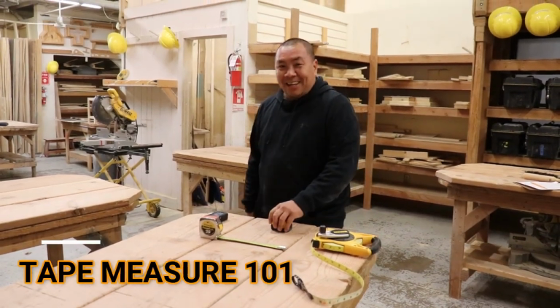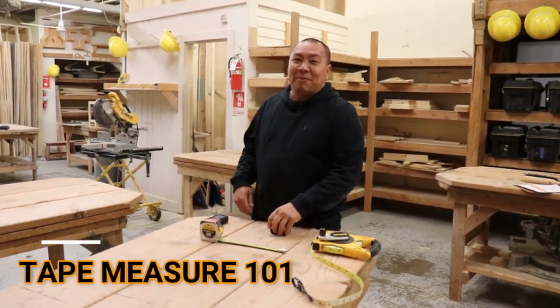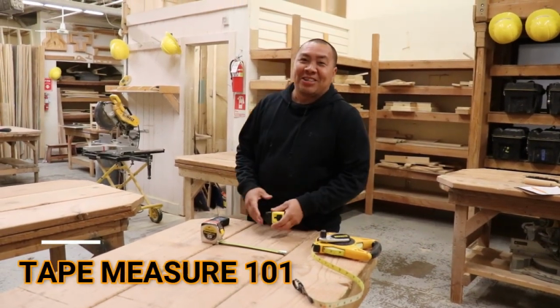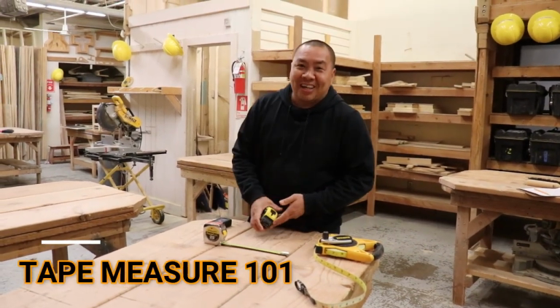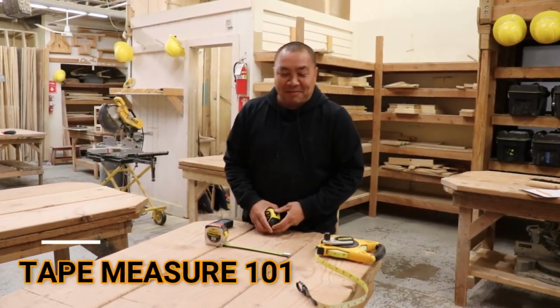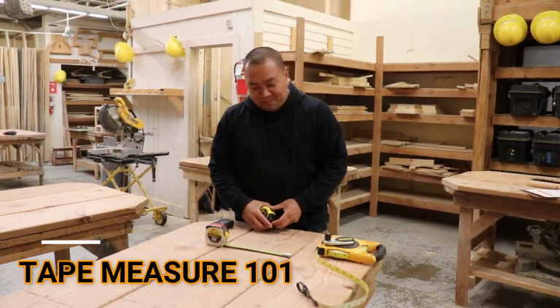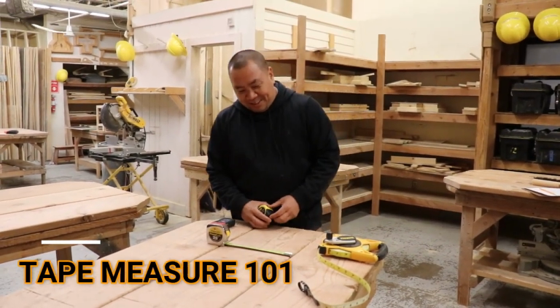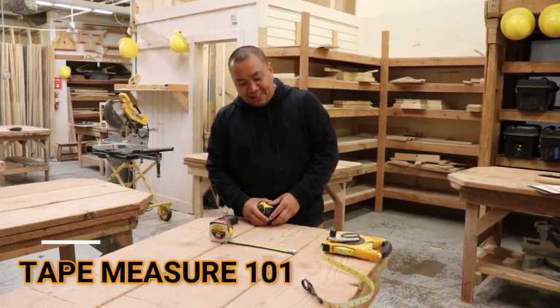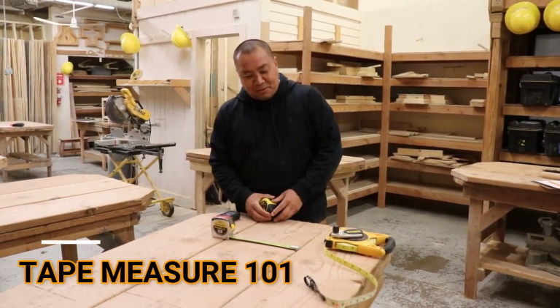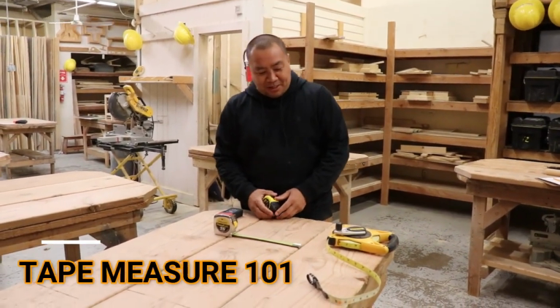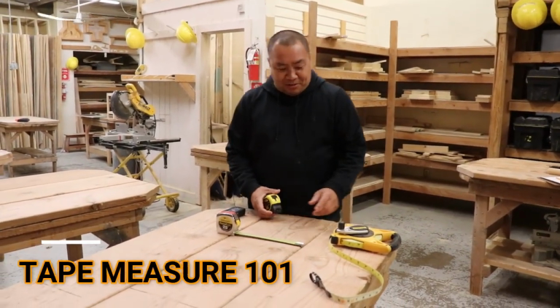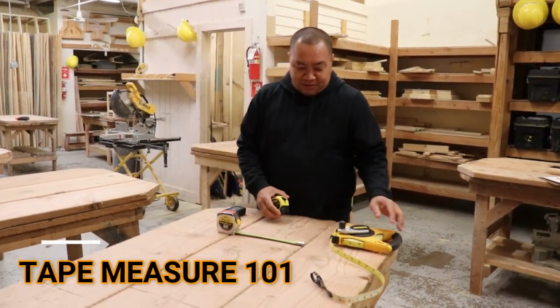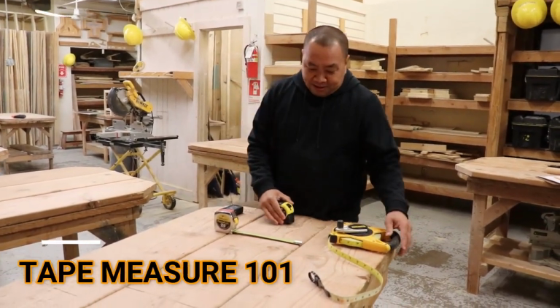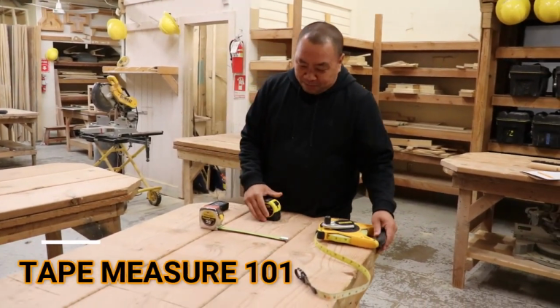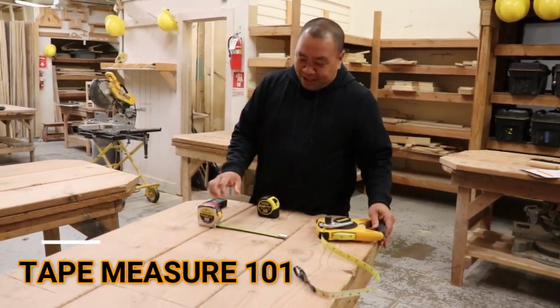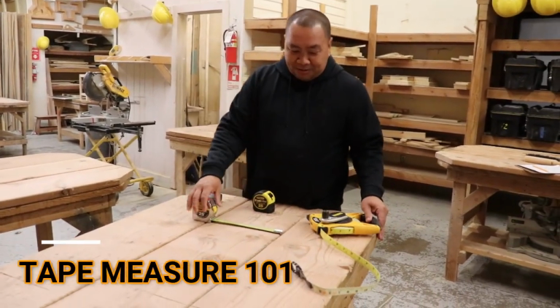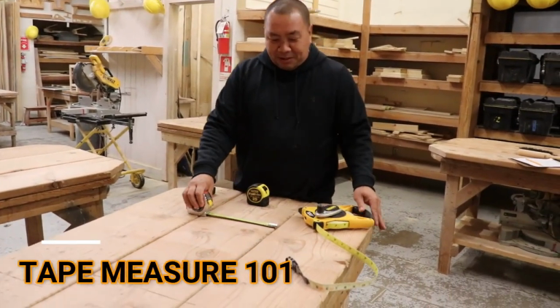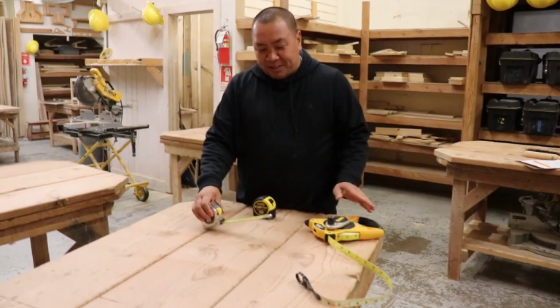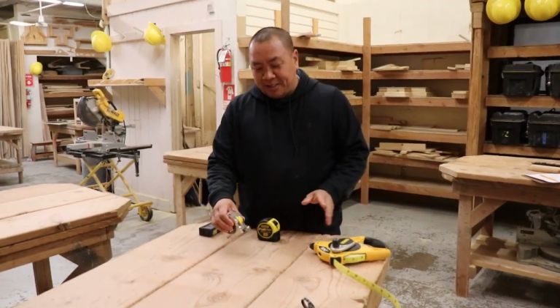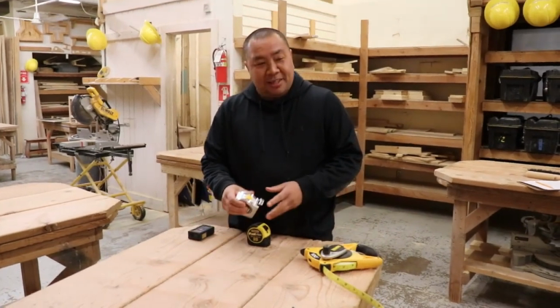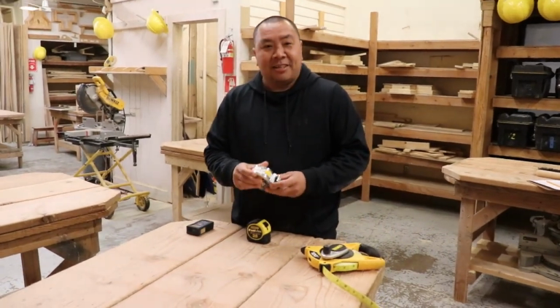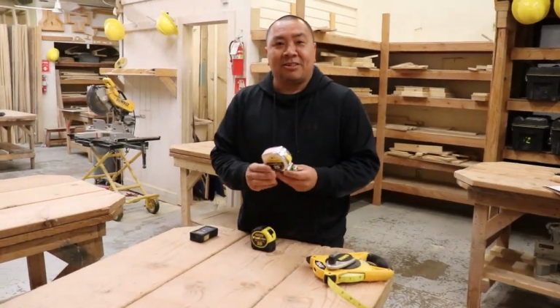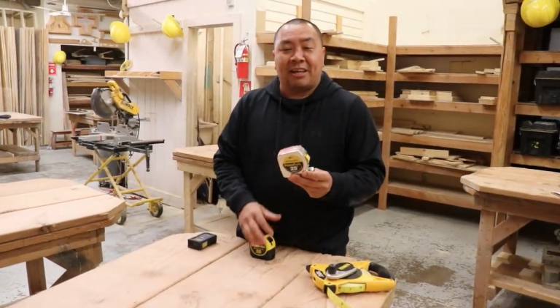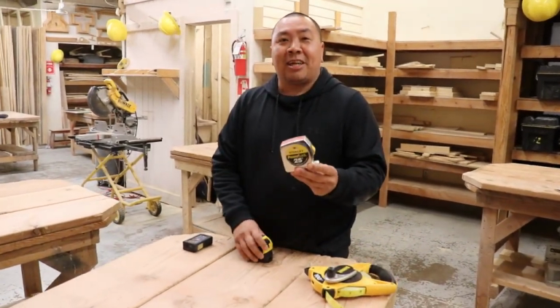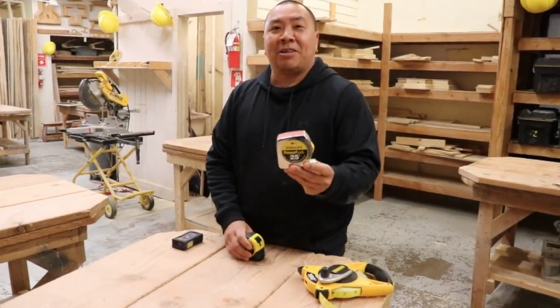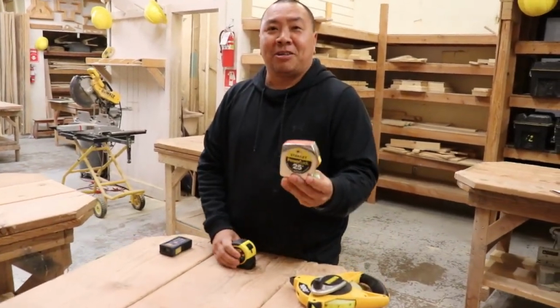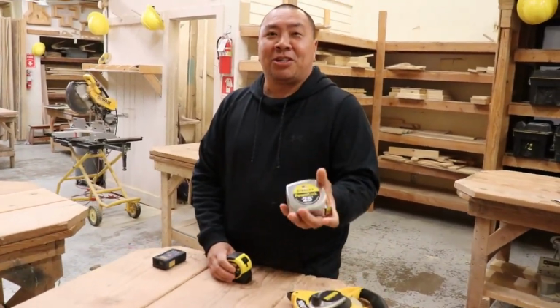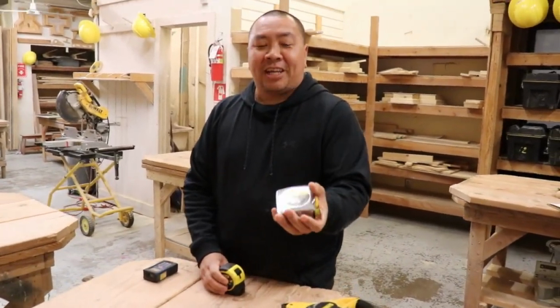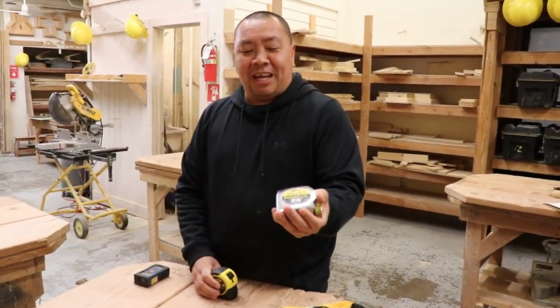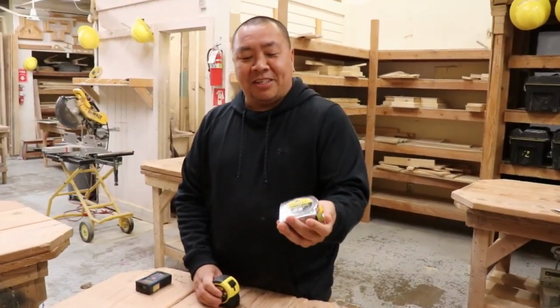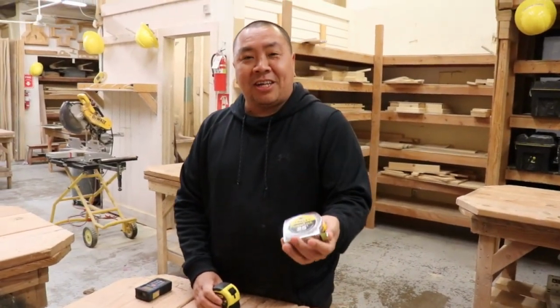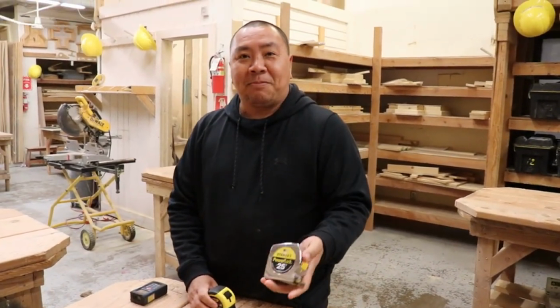Tape measure, guys. Here's where we're going to go — simple concept: tape measure. This is your standard tape measure that you're going to have in the shop.